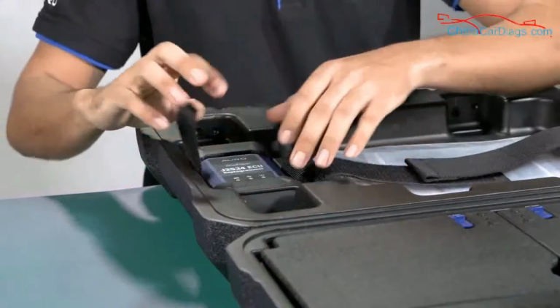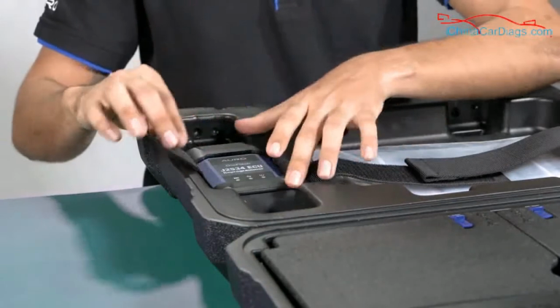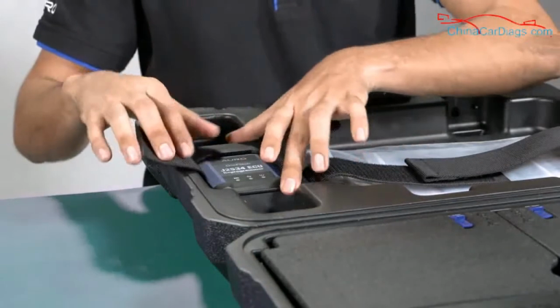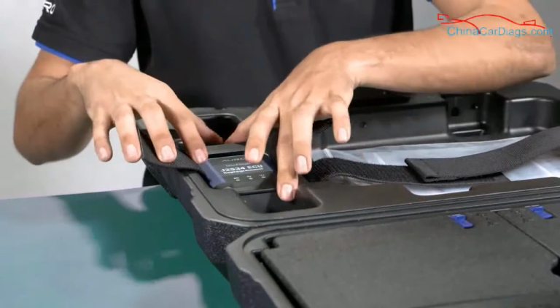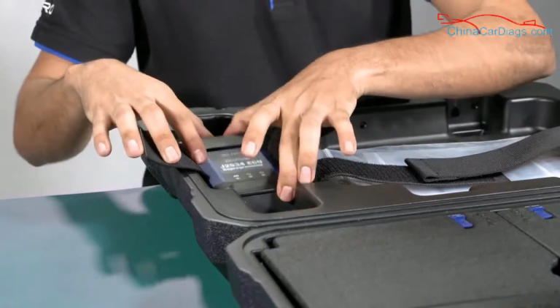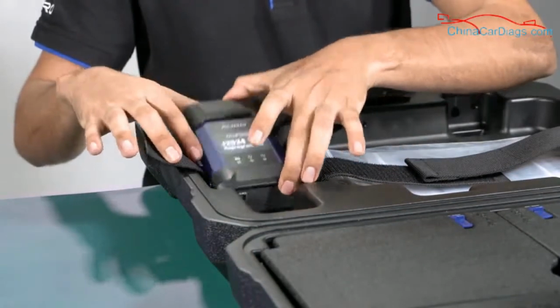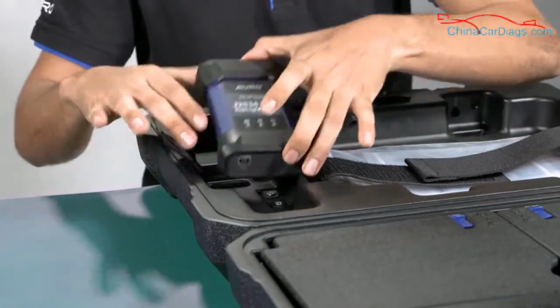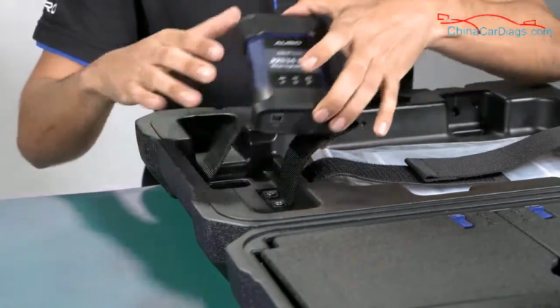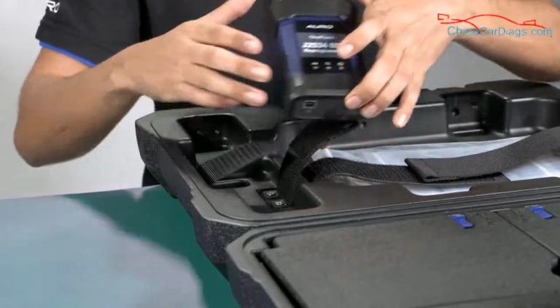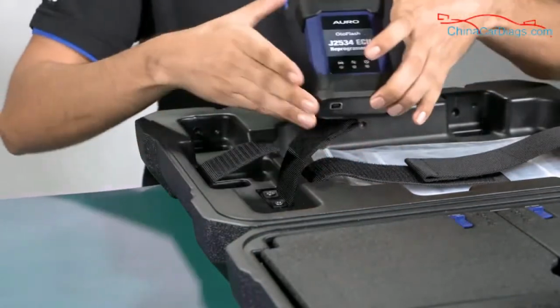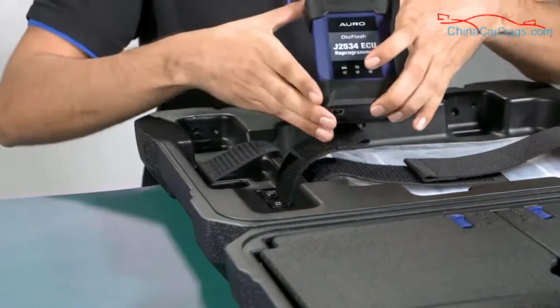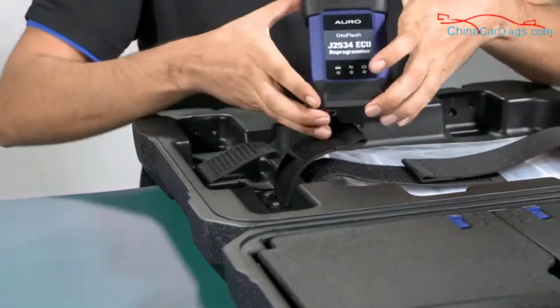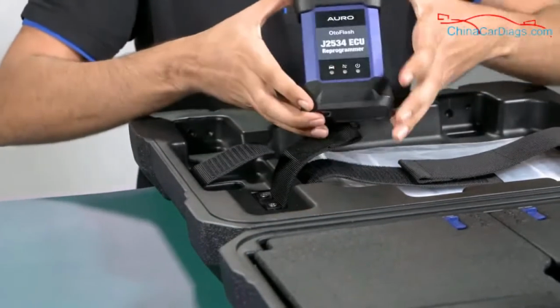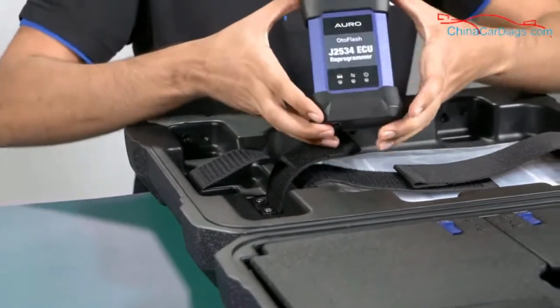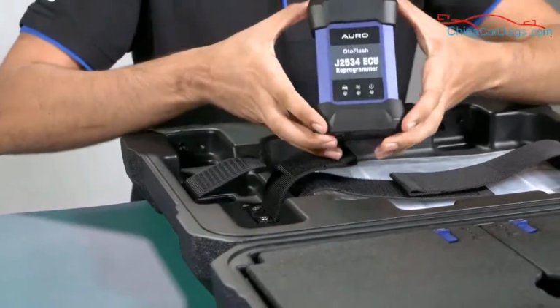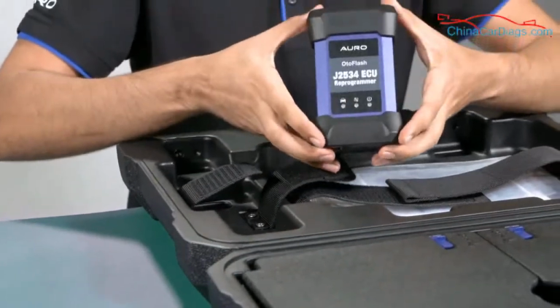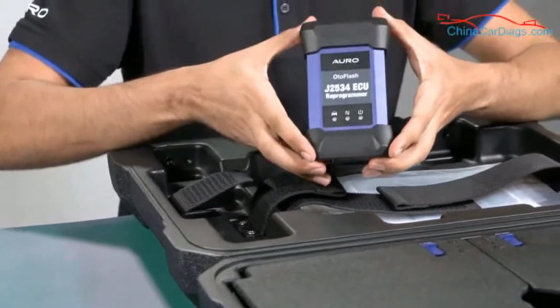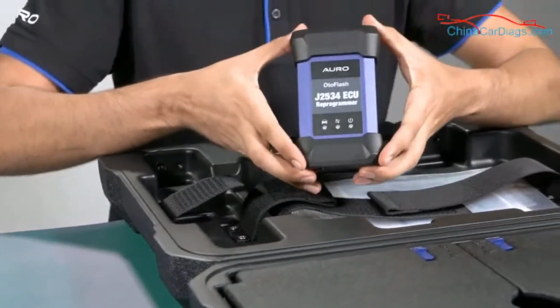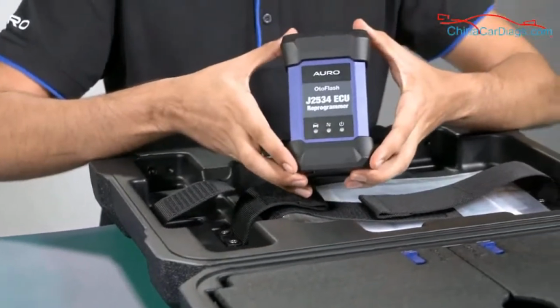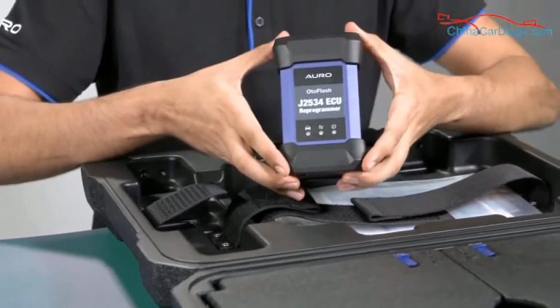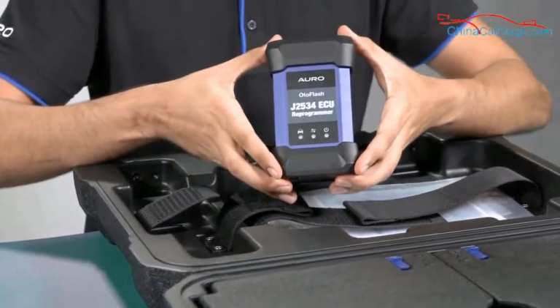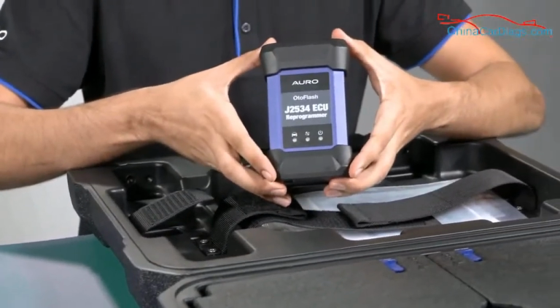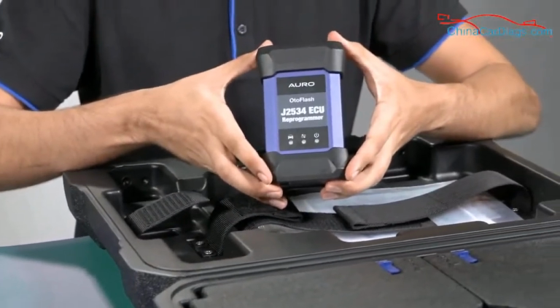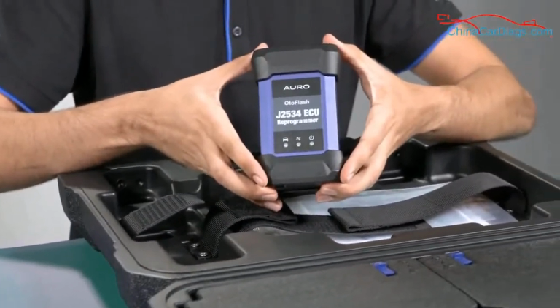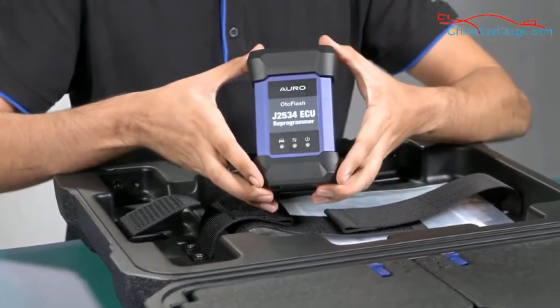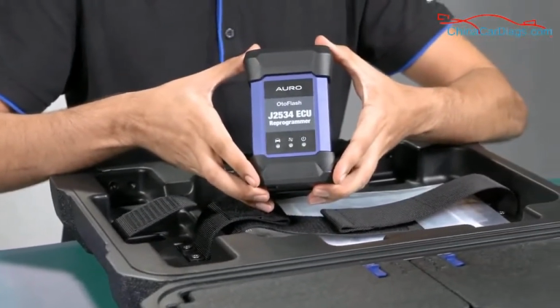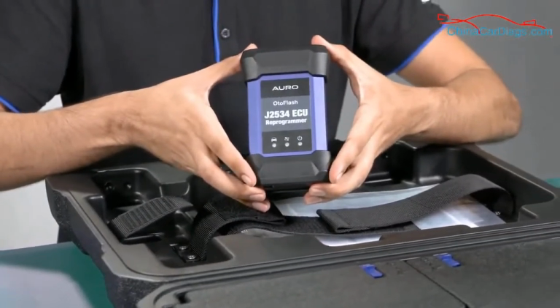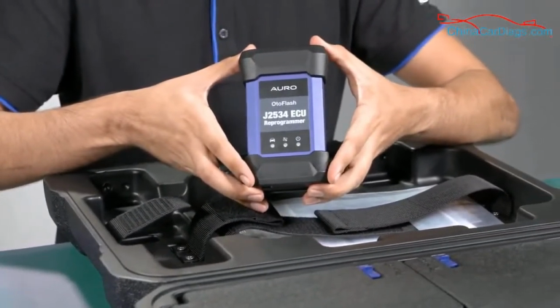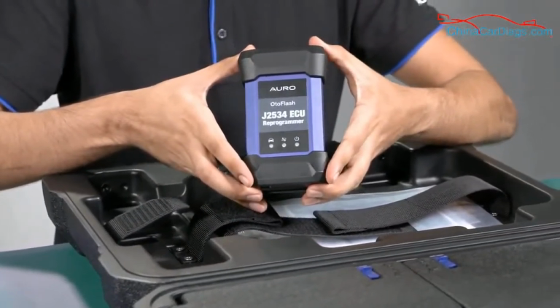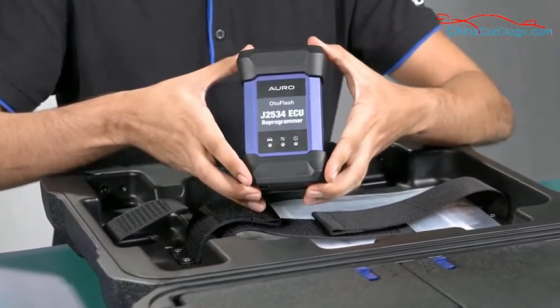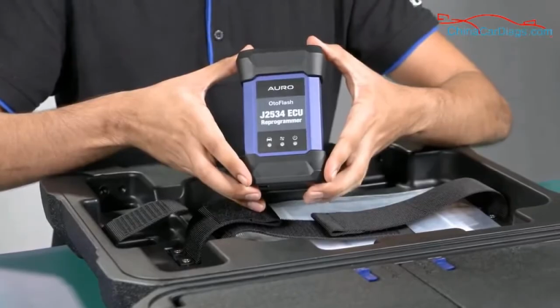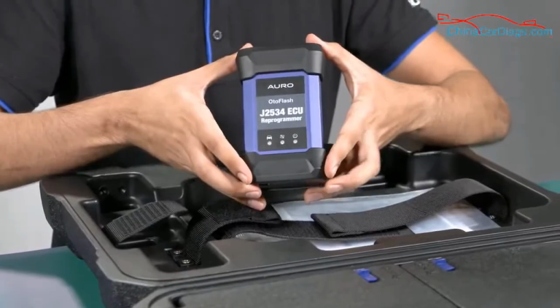This is the auto flash, which is used to connect to the car for wireless communication.